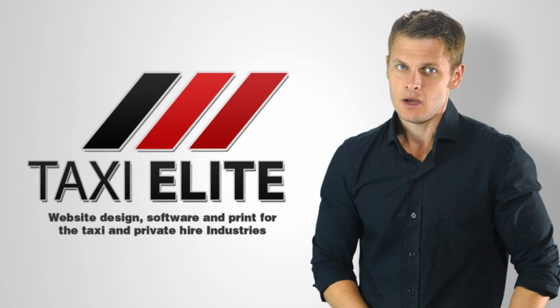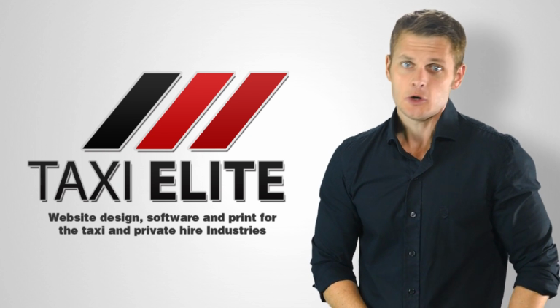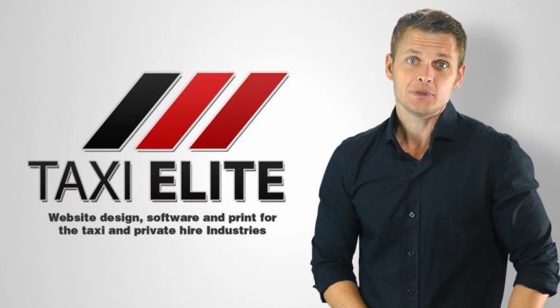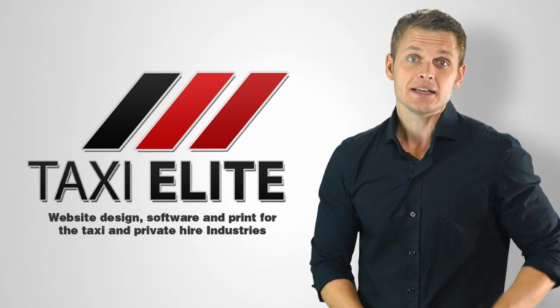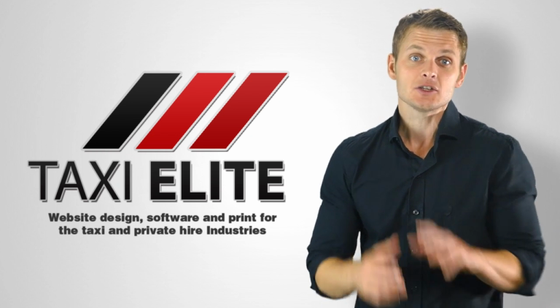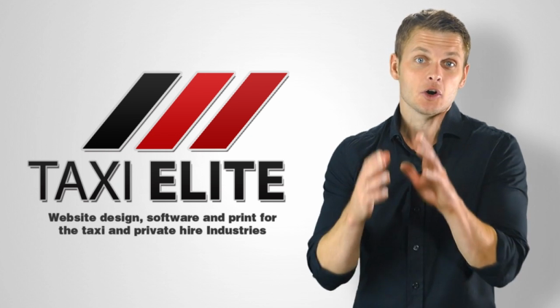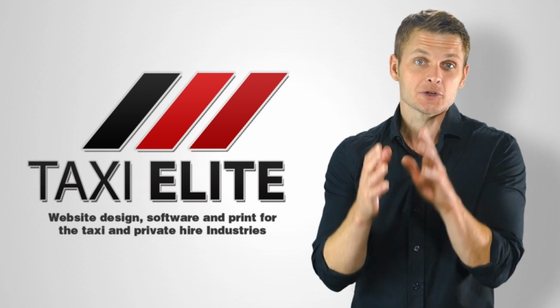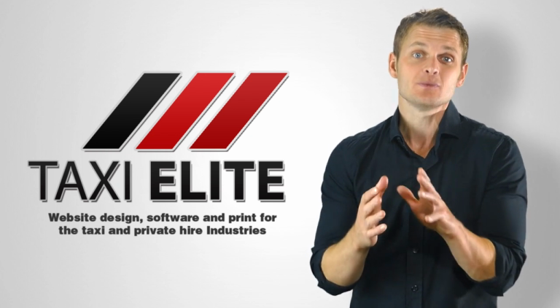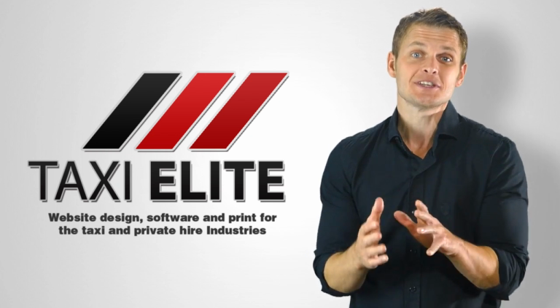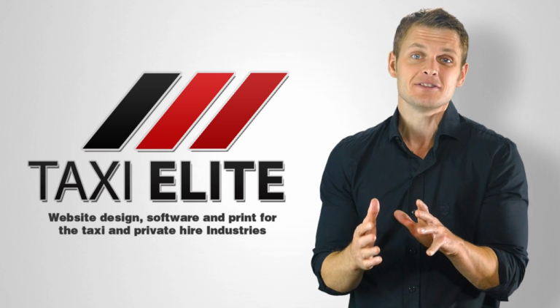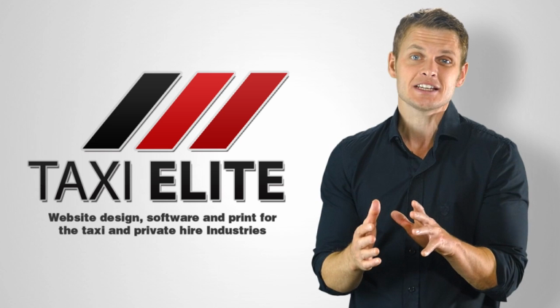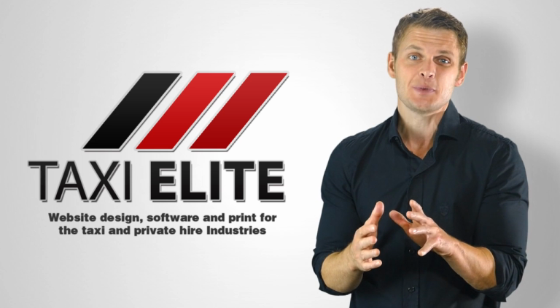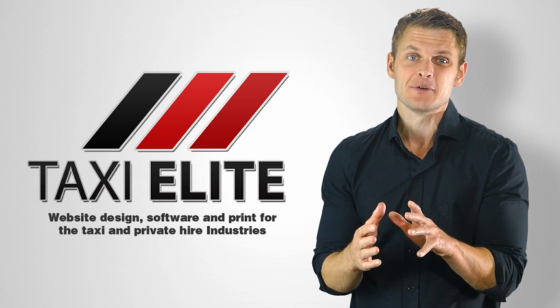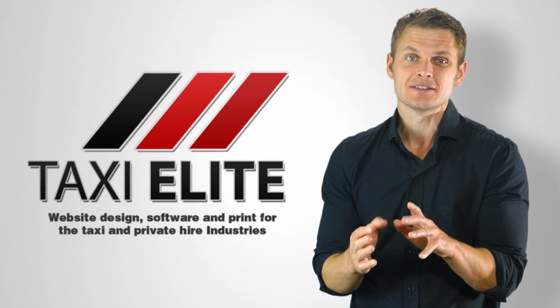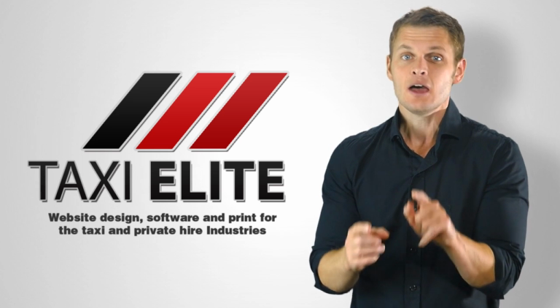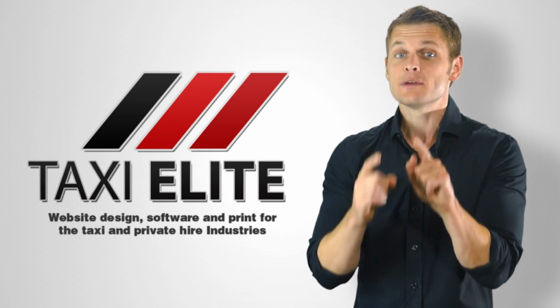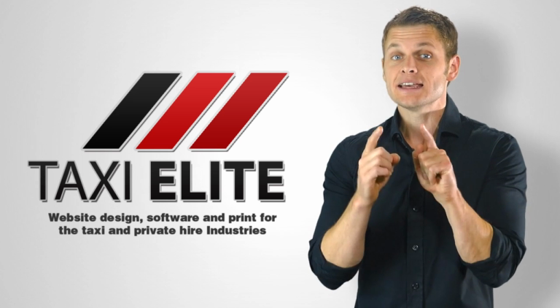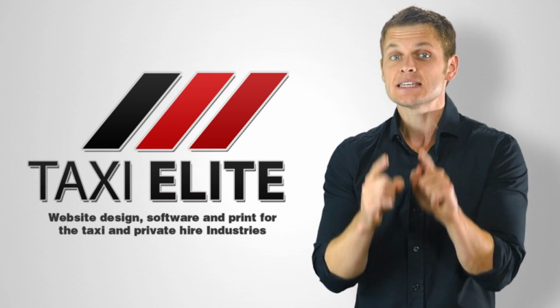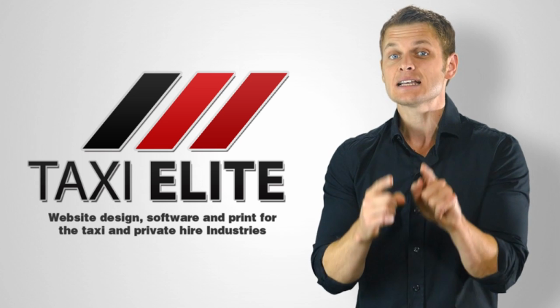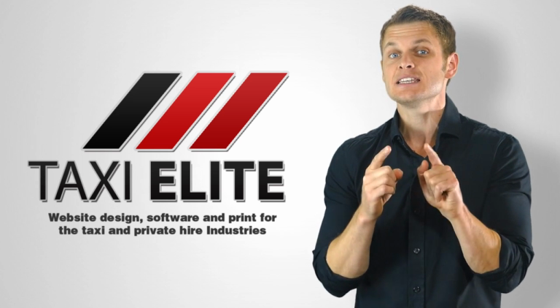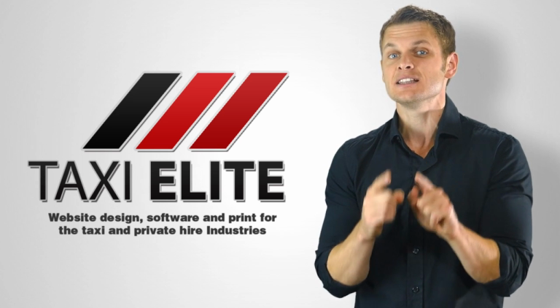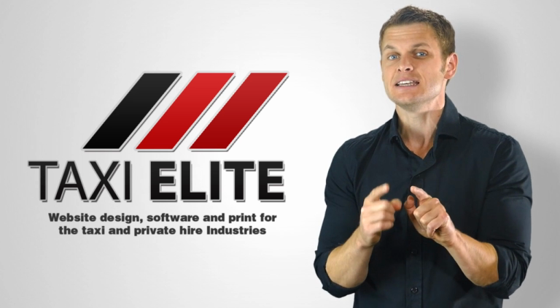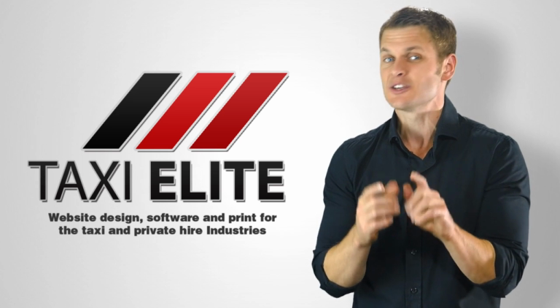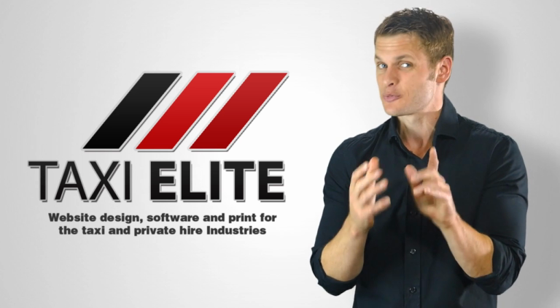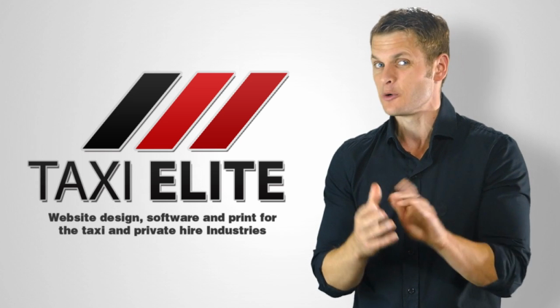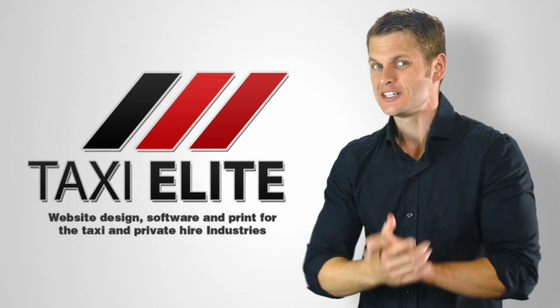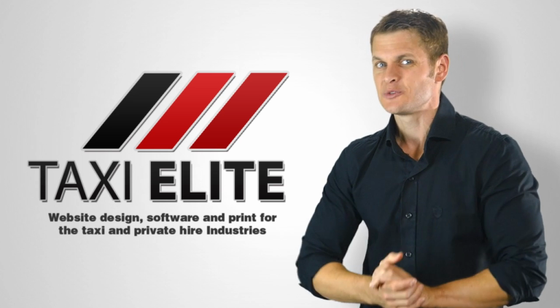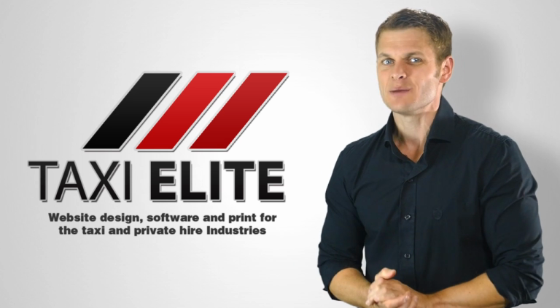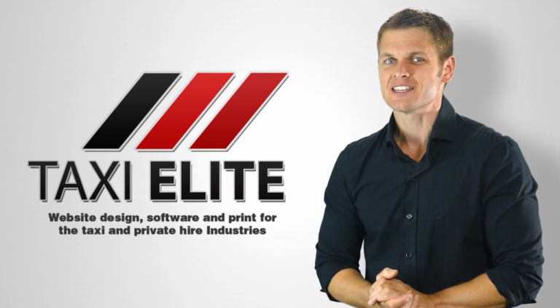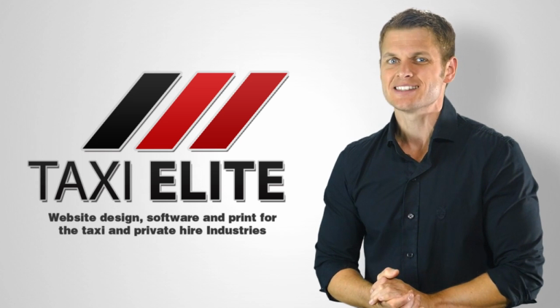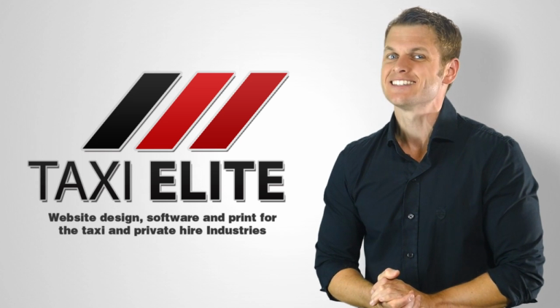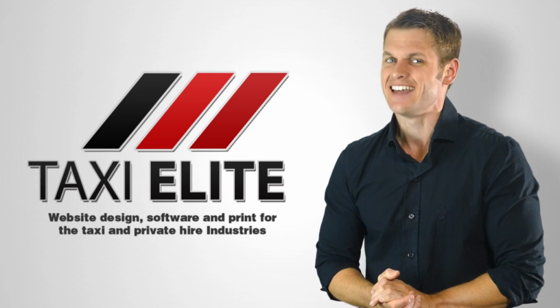Update your customer service experience with a Taxi Elite Pro Edition website today.